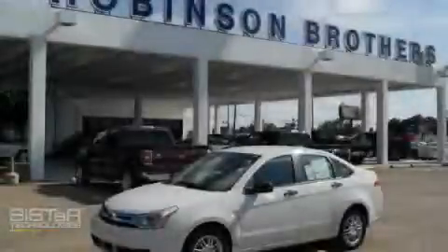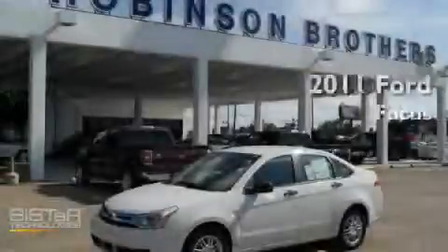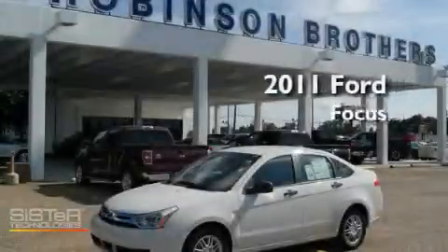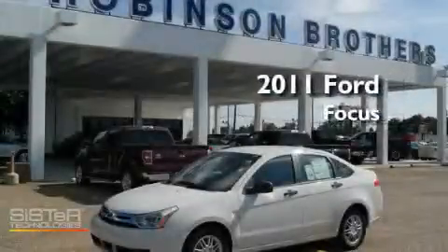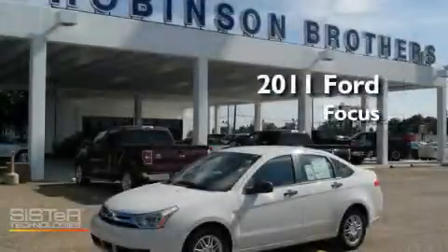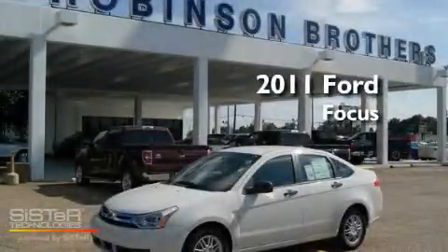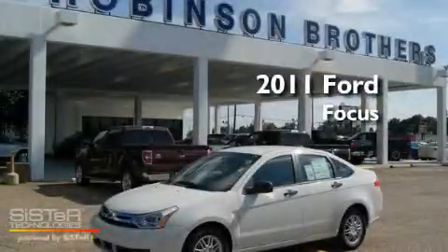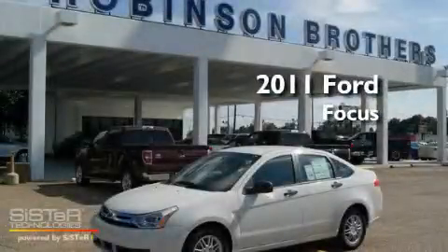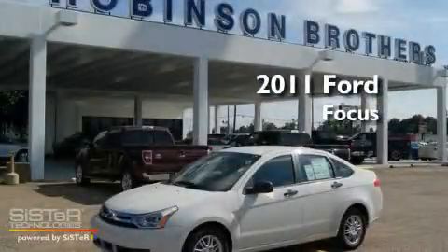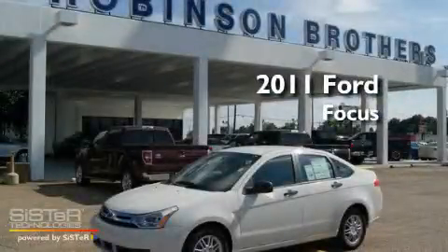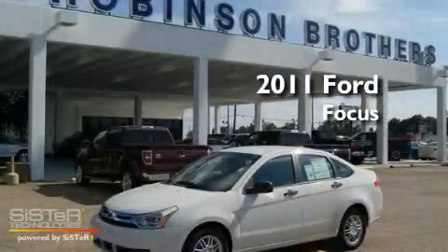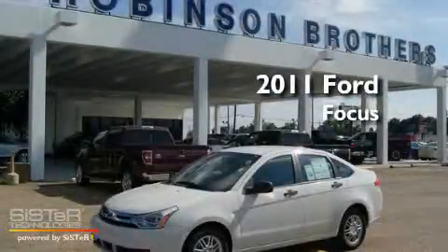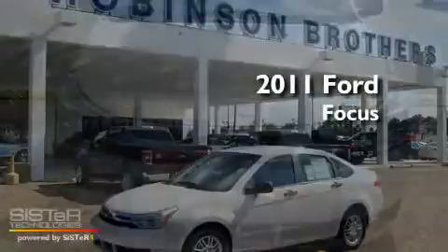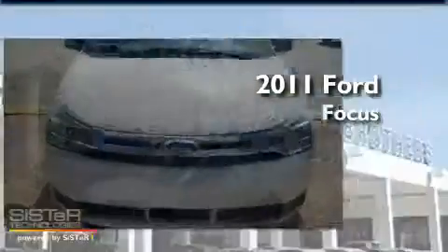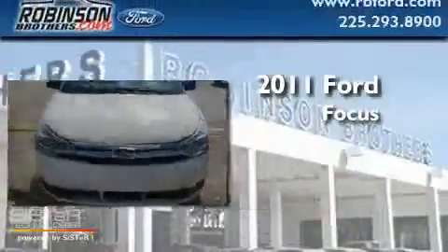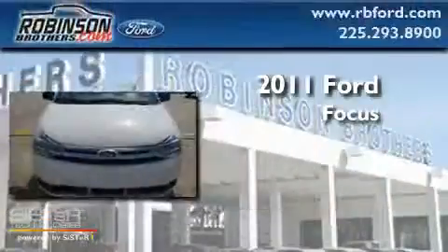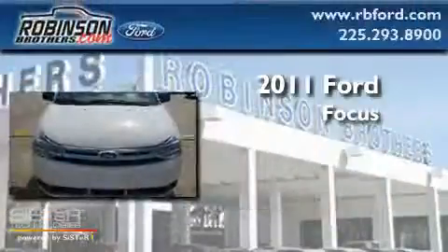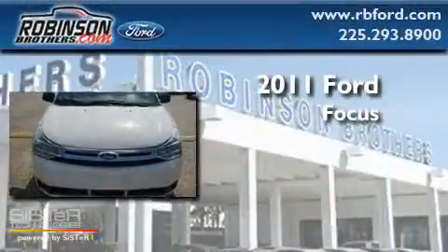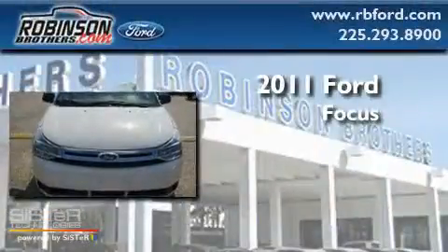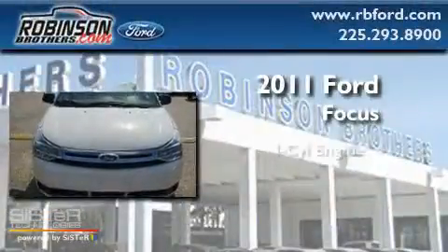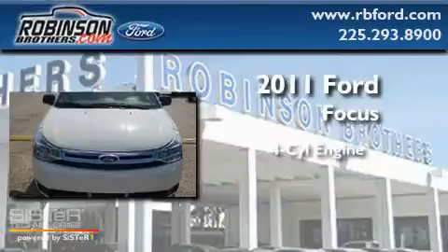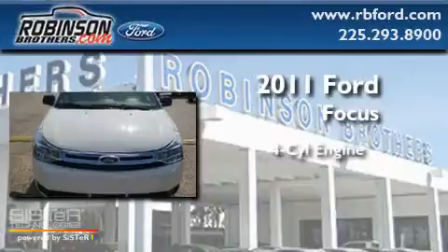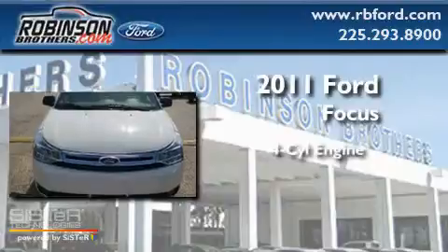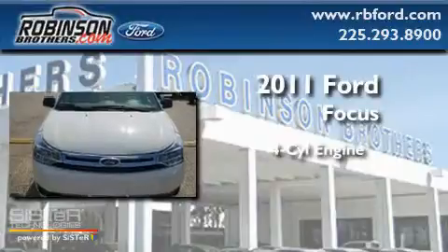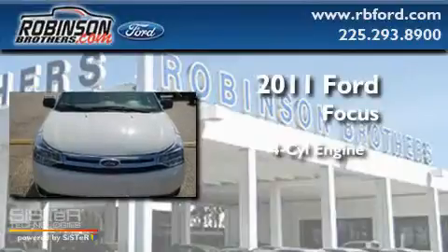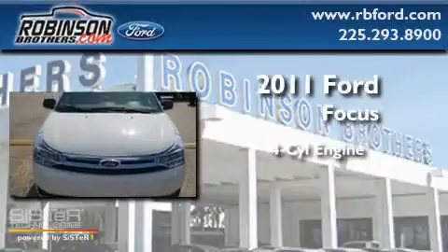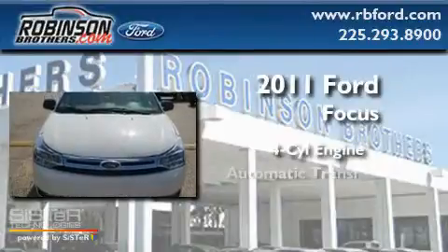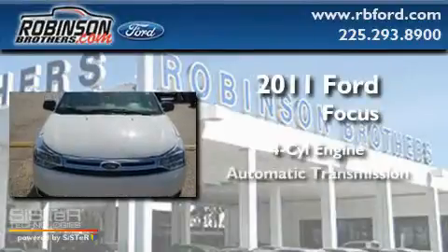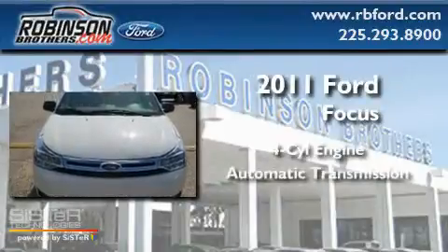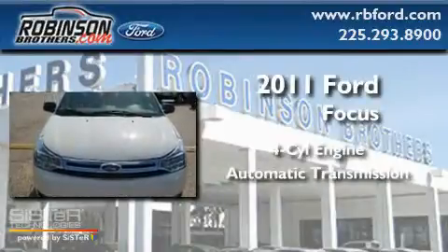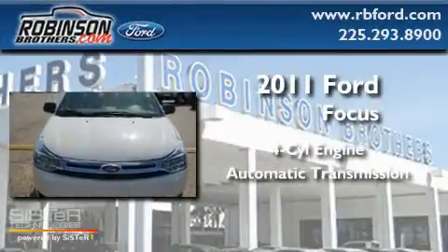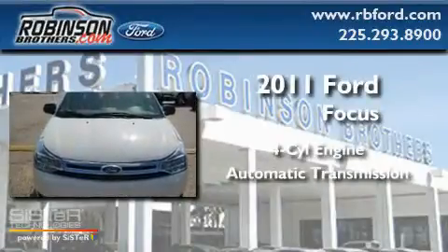This is a brand new 2011 Ford Focus. It has a four-cylinder engine and an automatic transmission.